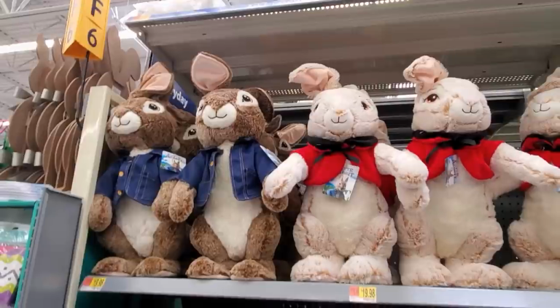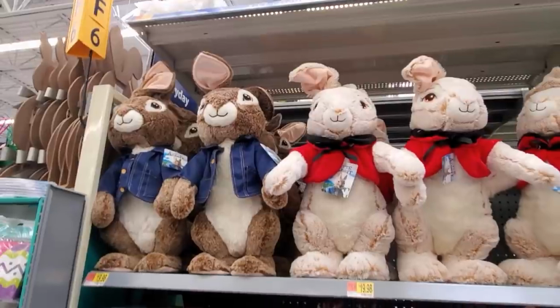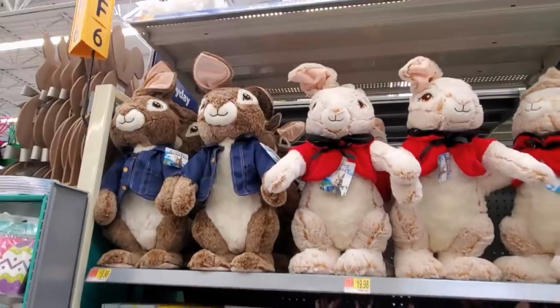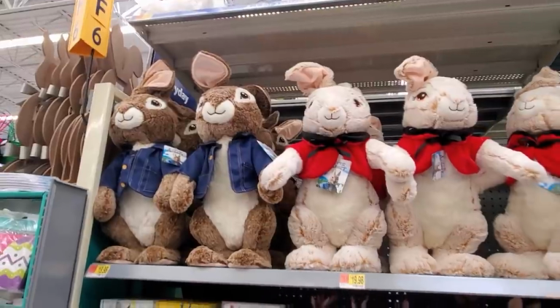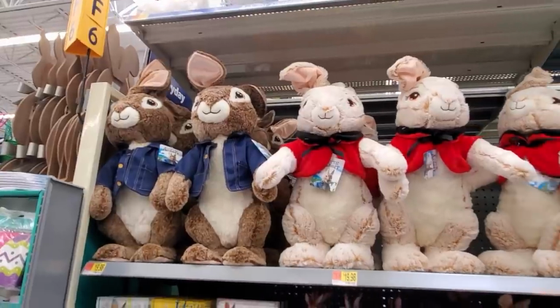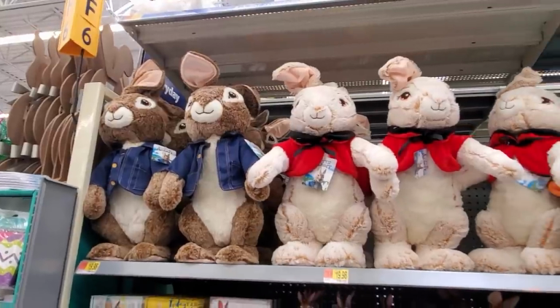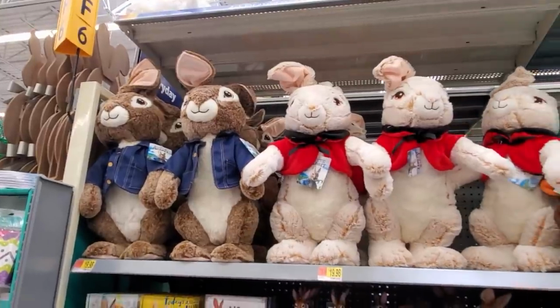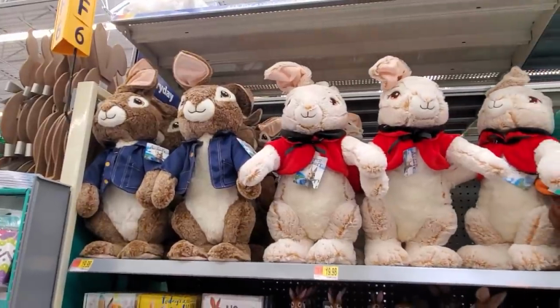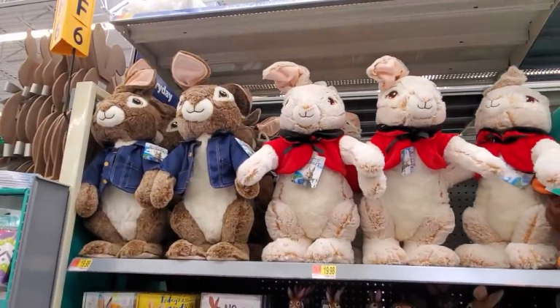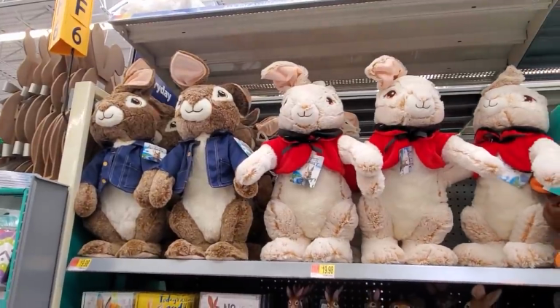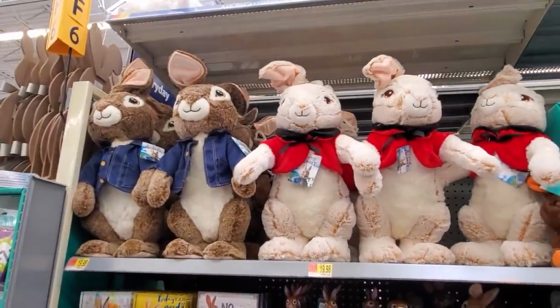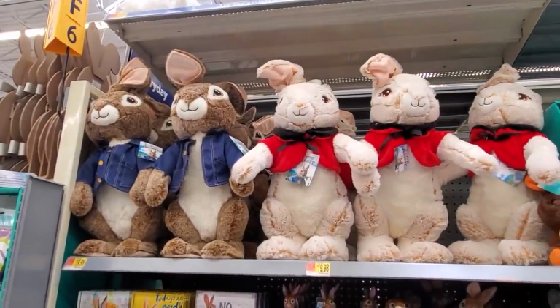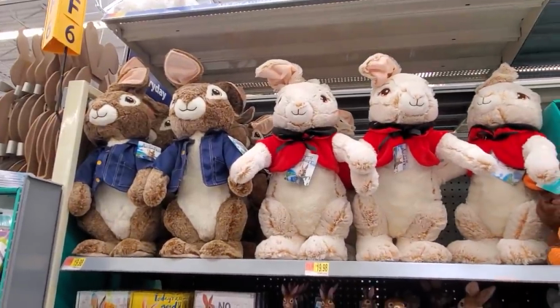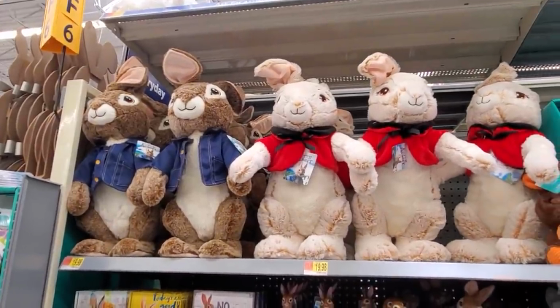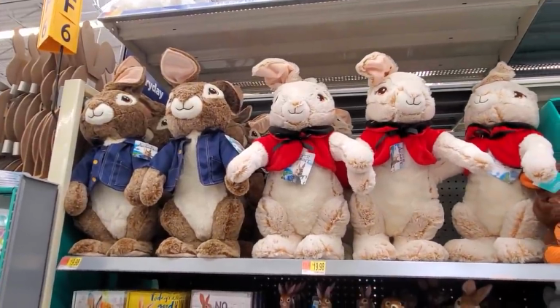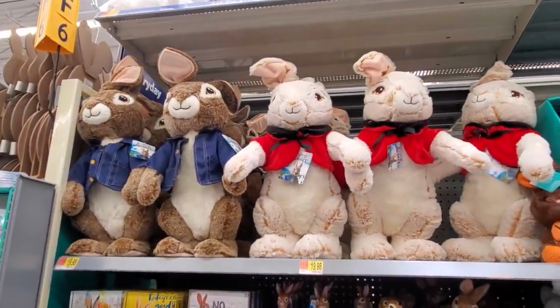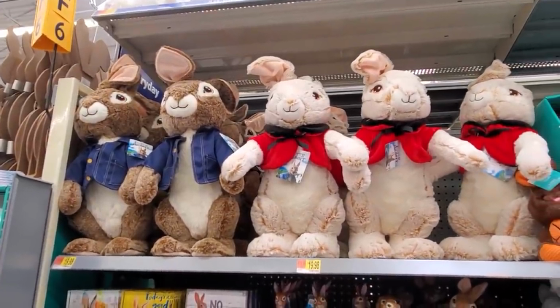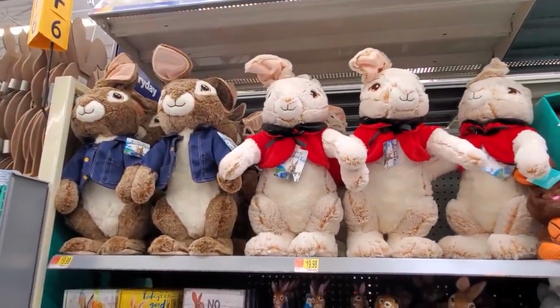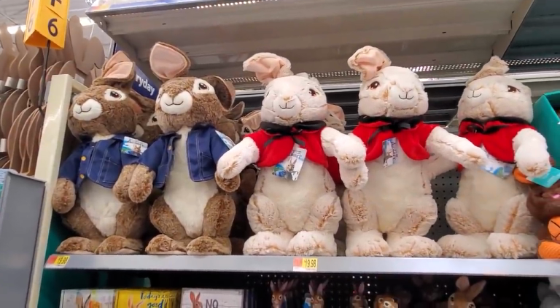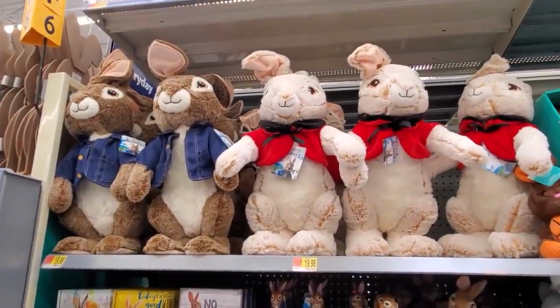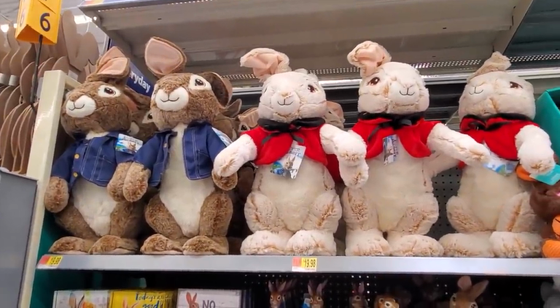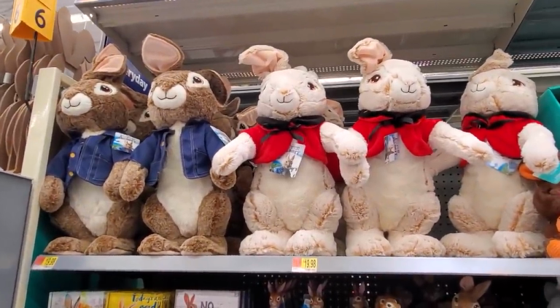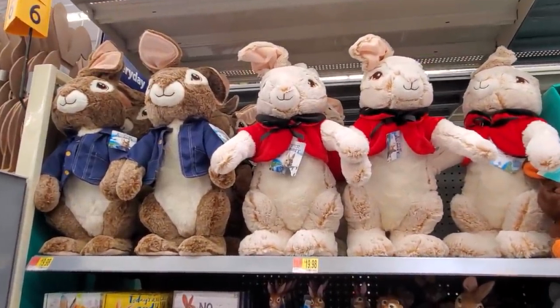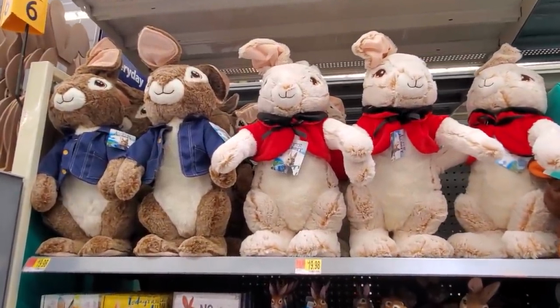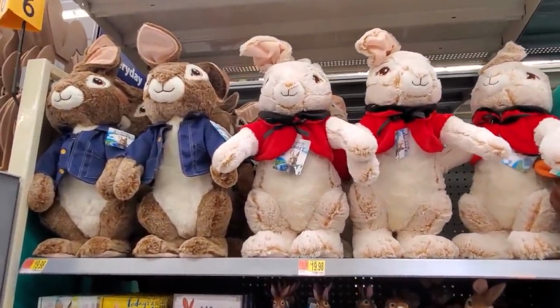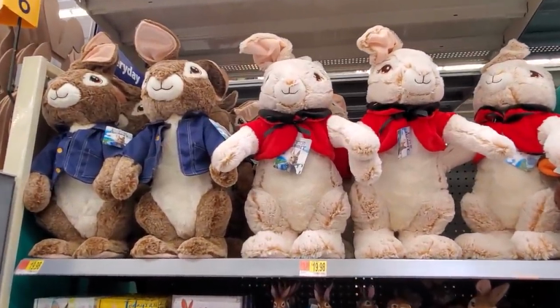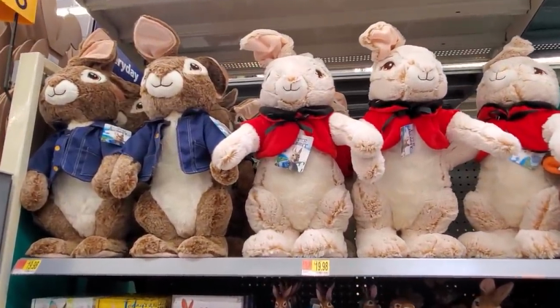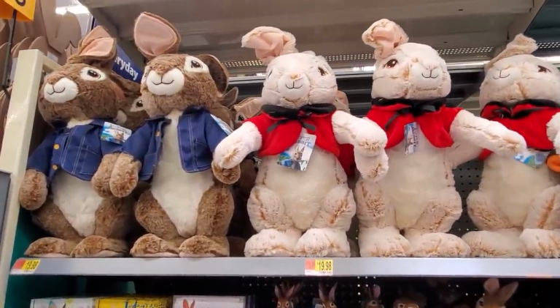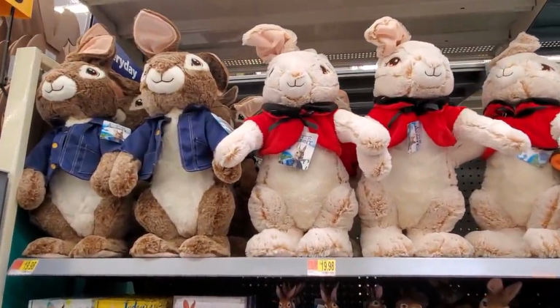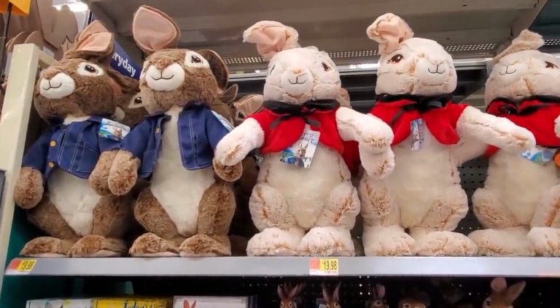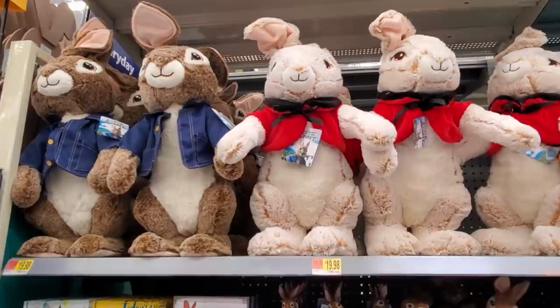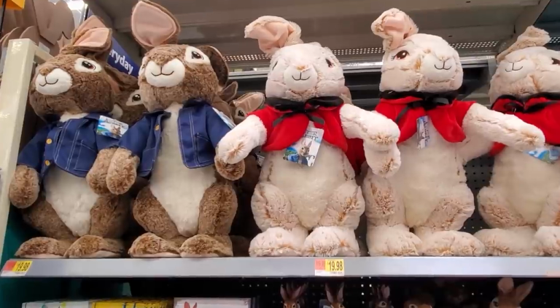Hey everybody! I made it back into Walmart. So today we're gonna look at Easter decor.